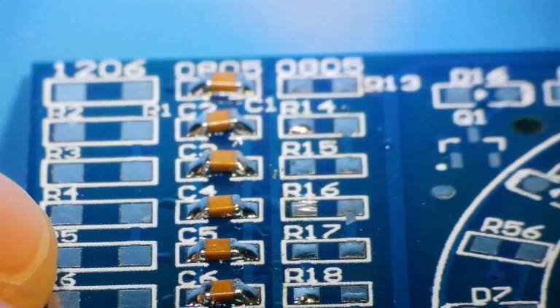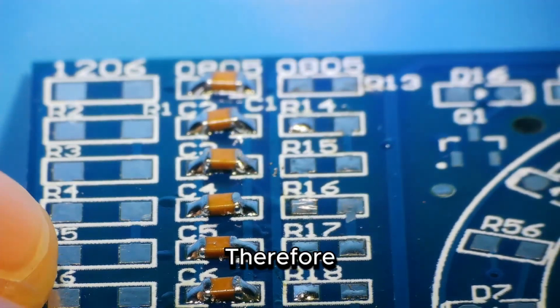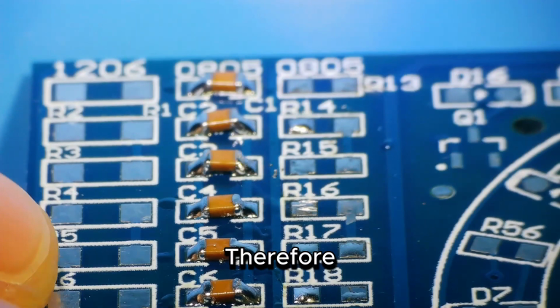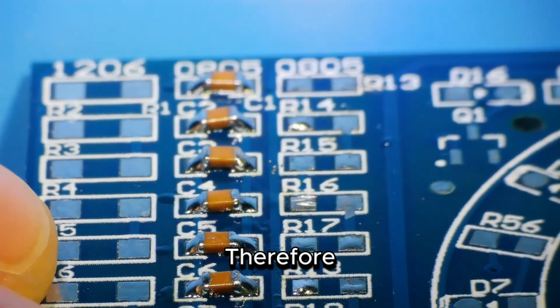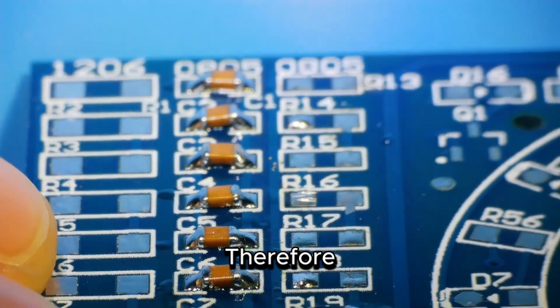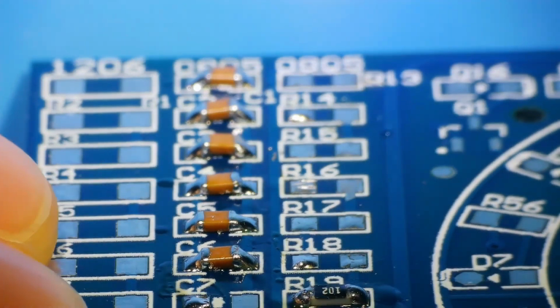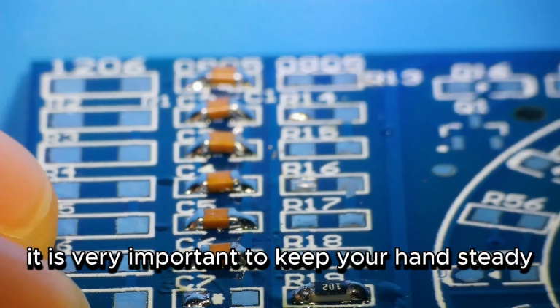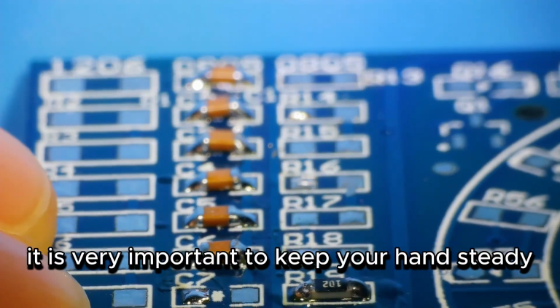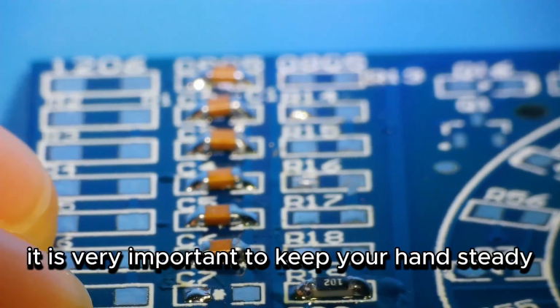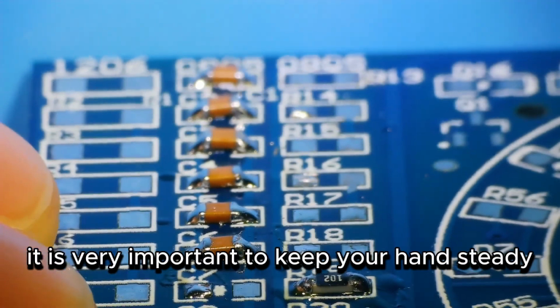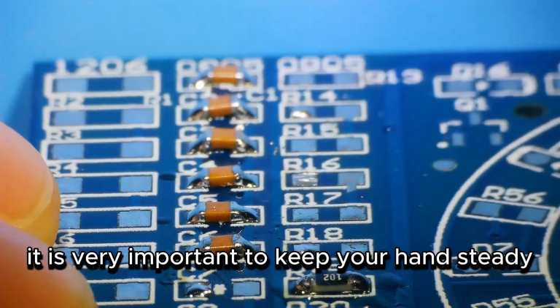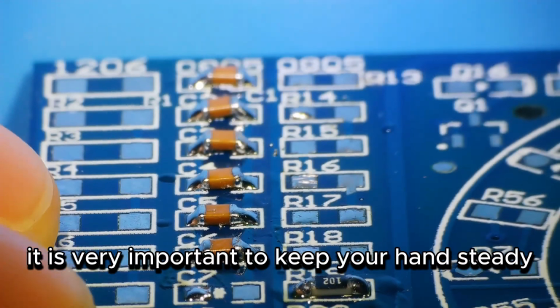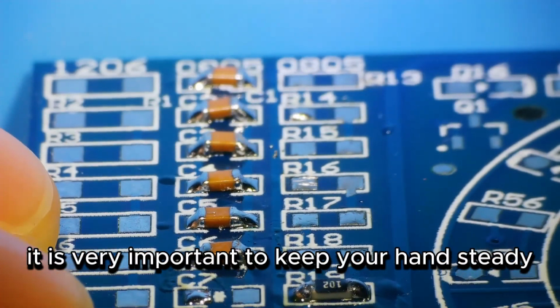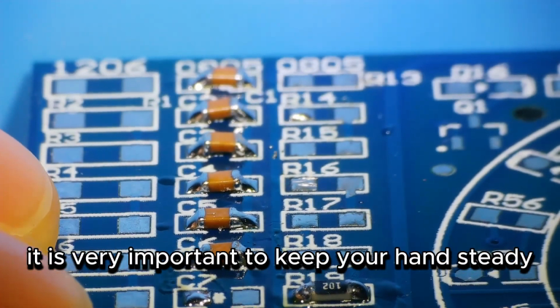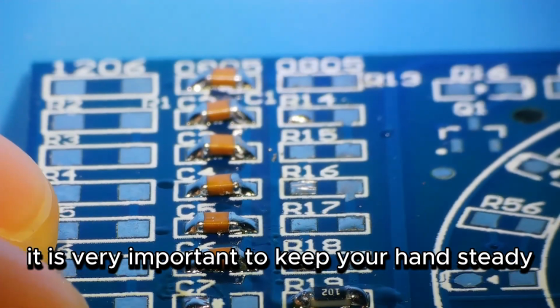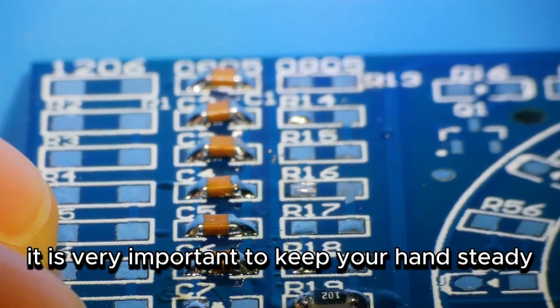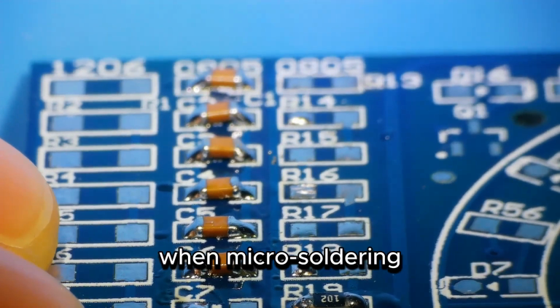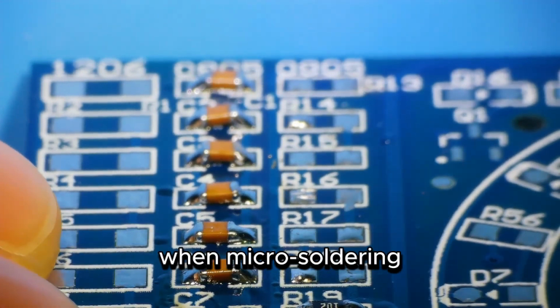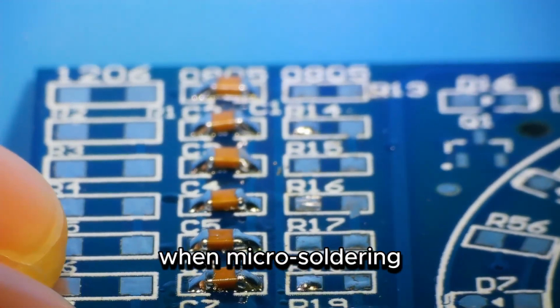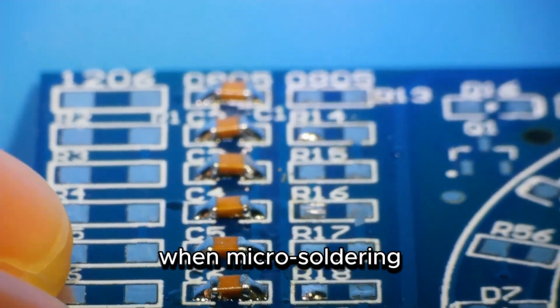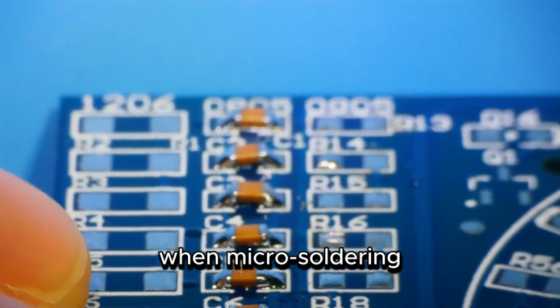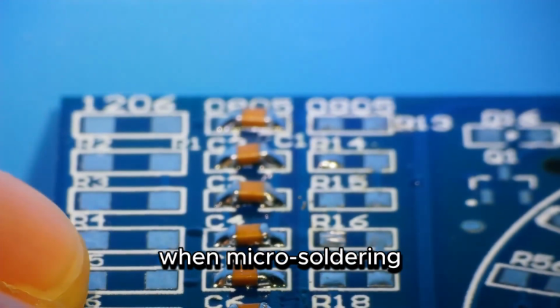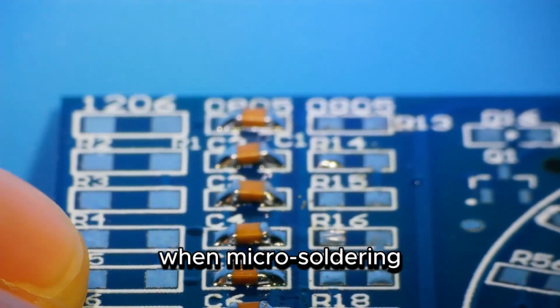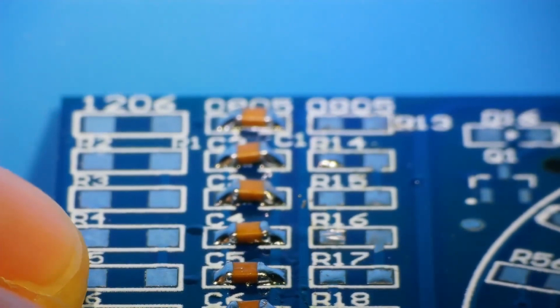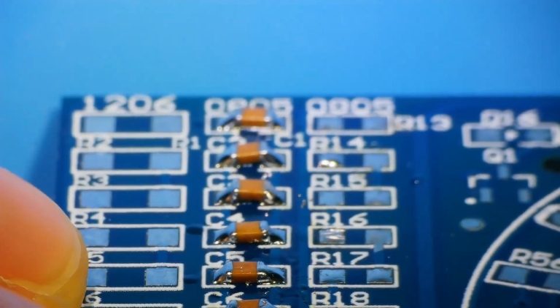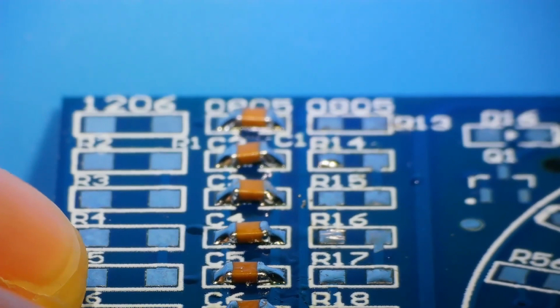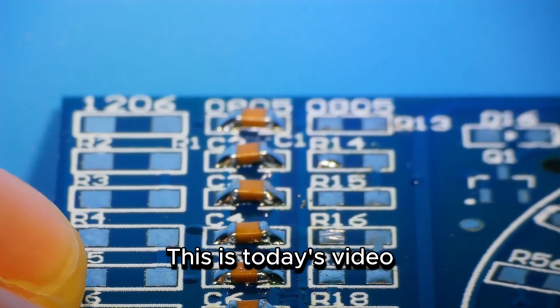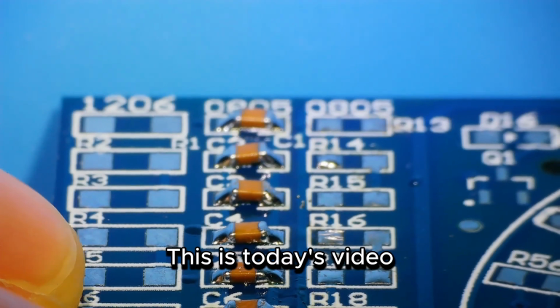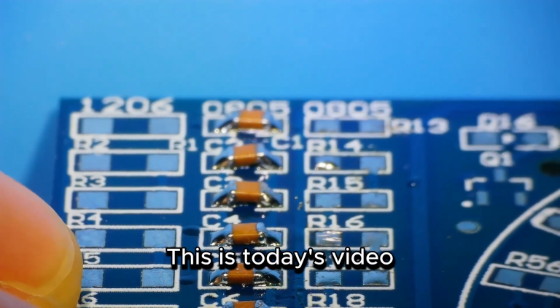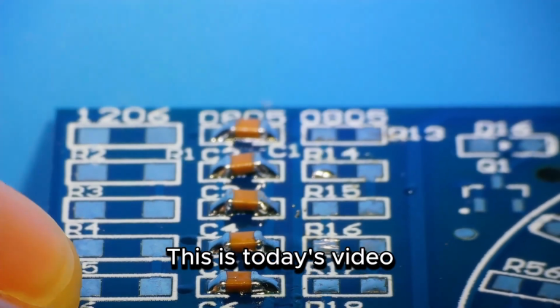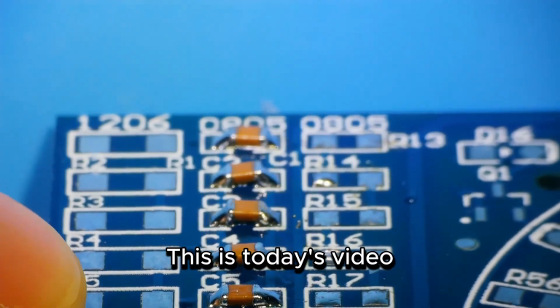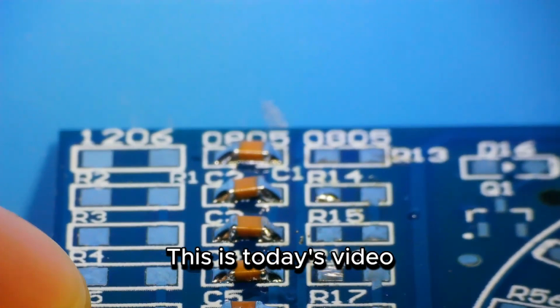Therefore, it is very important to keep your hand steady when micro-soldering. This is today's video.